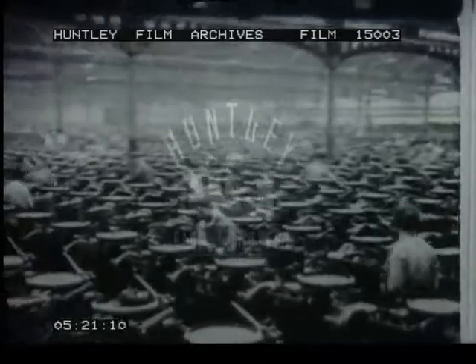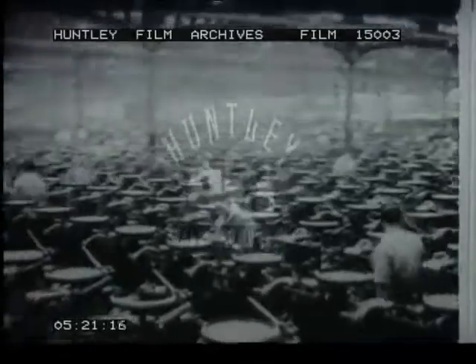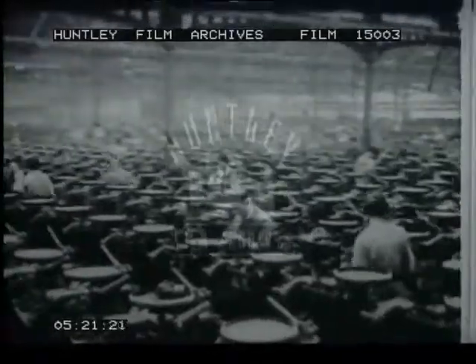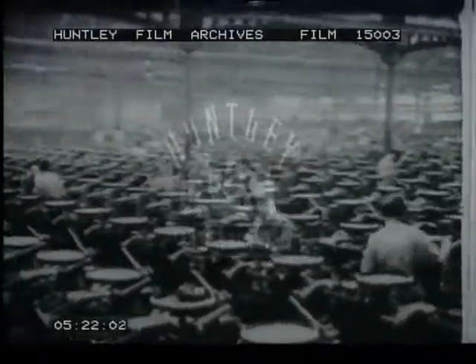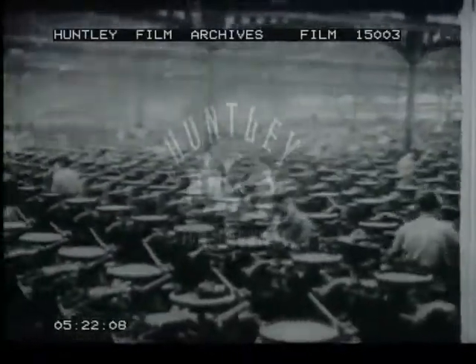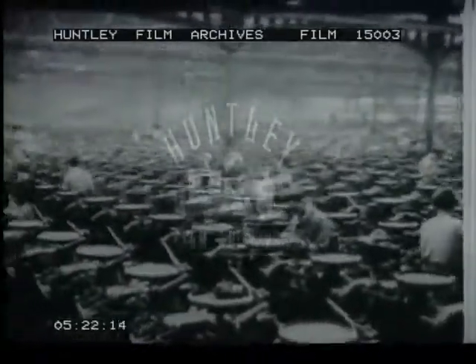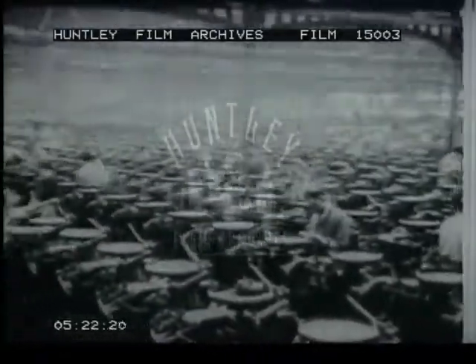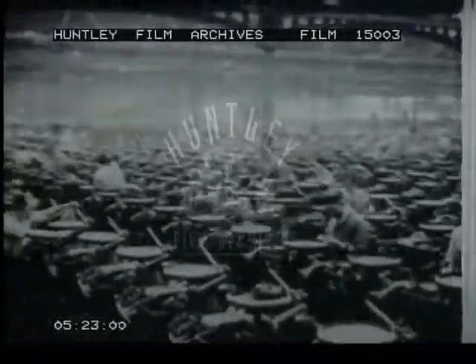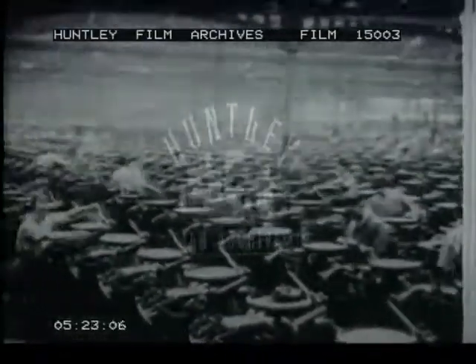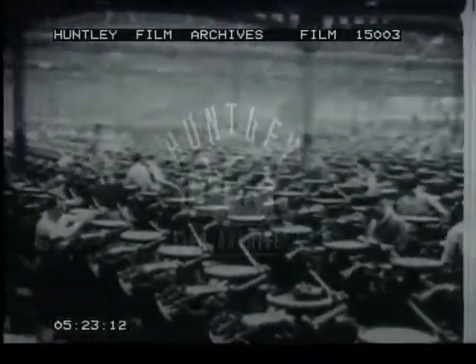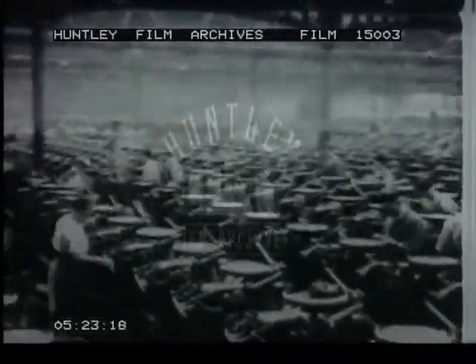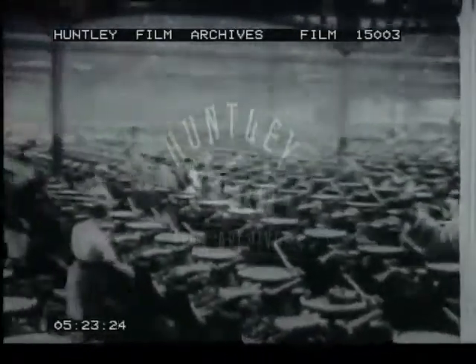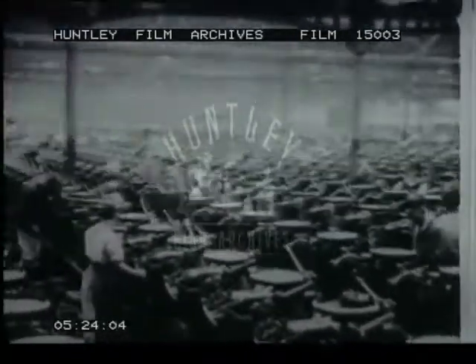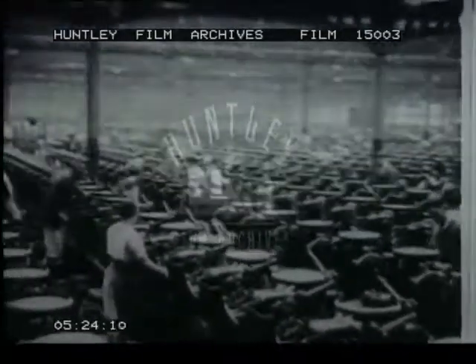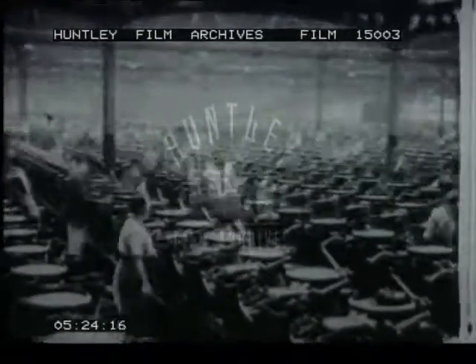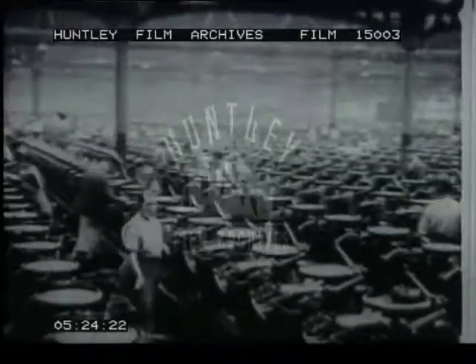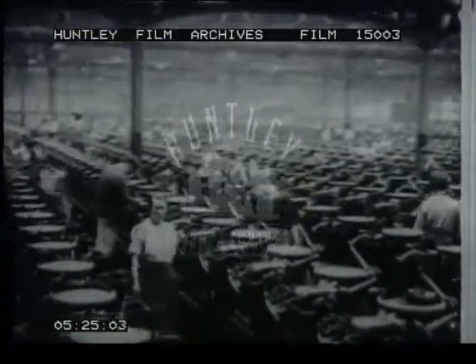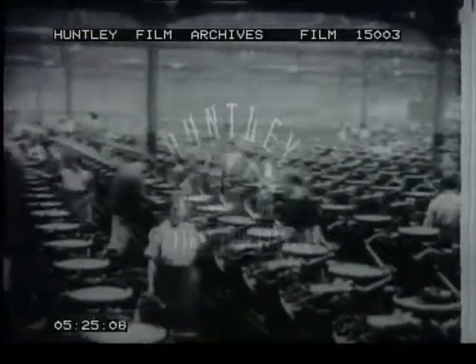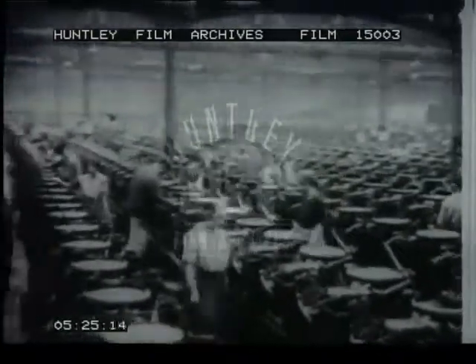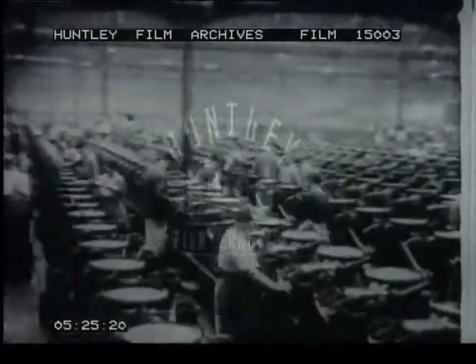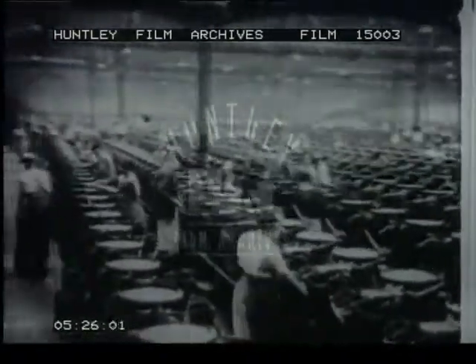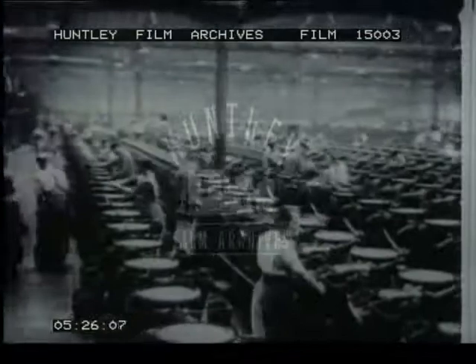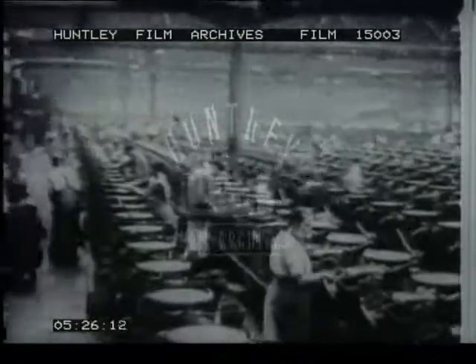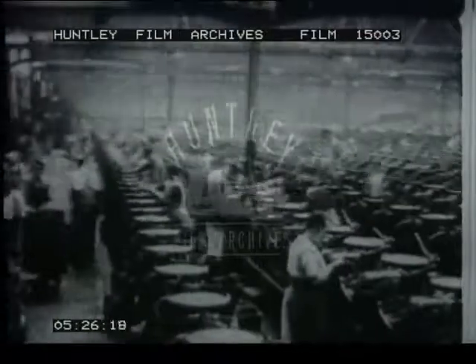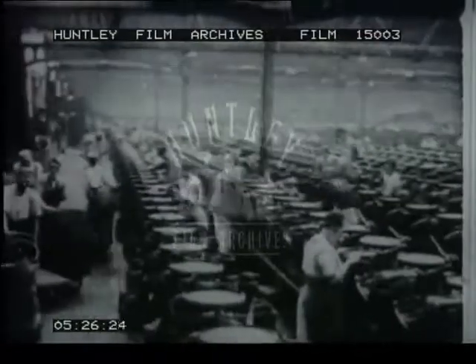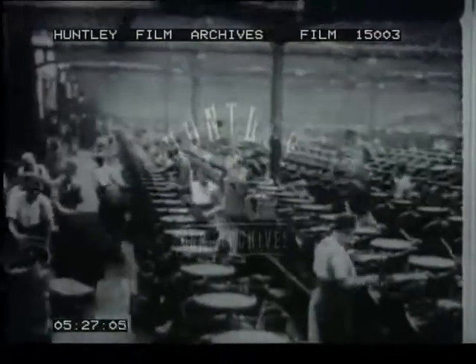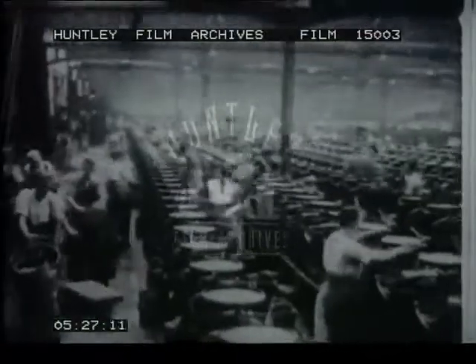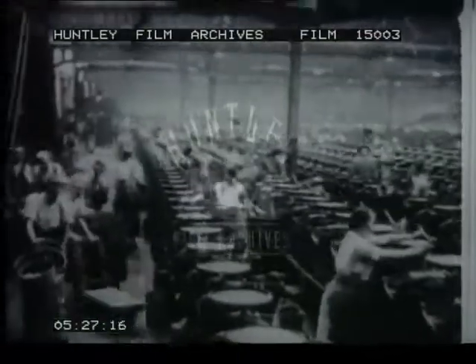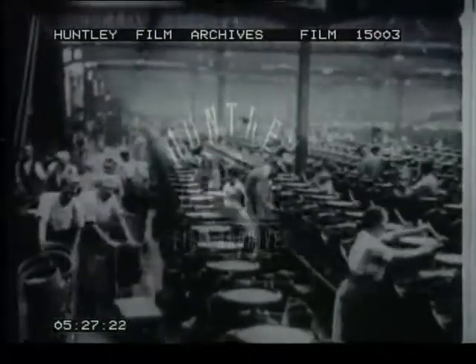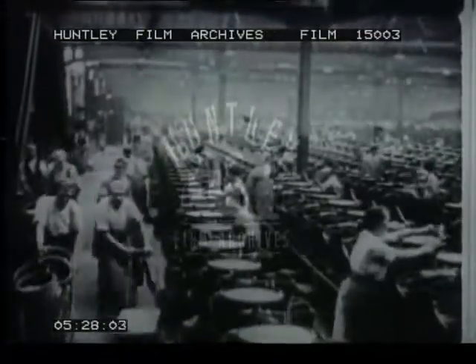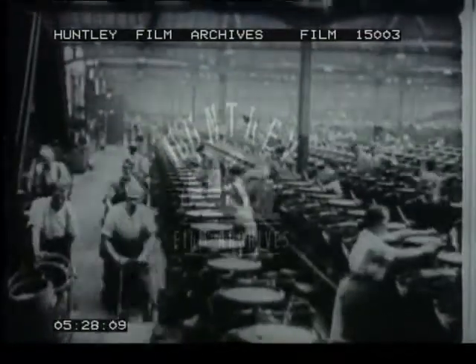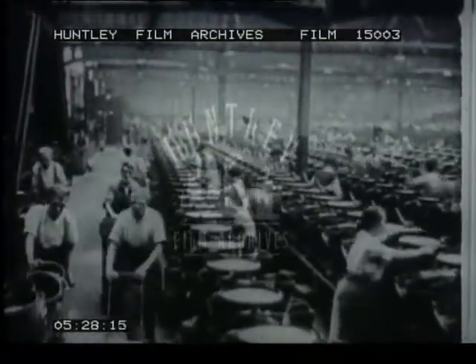What a wonderful spot — three acres of automatic machines all doing their jobs to produce screws at the rate of millions a day.